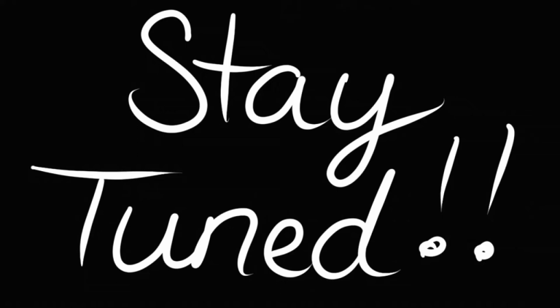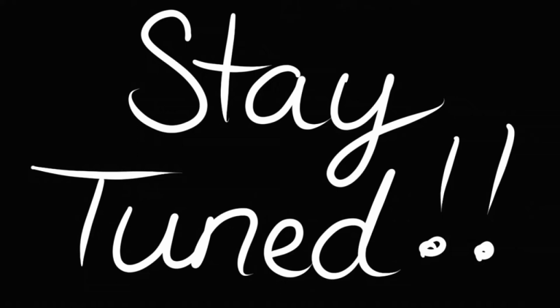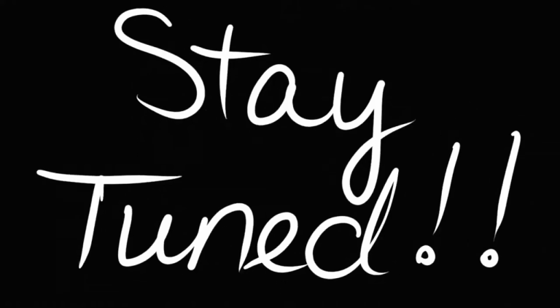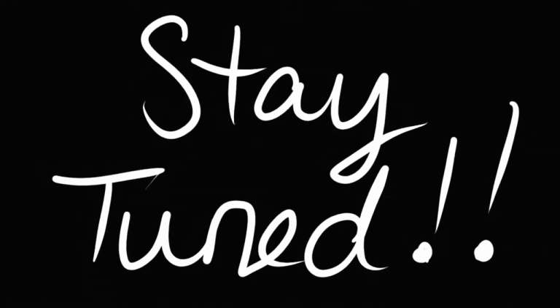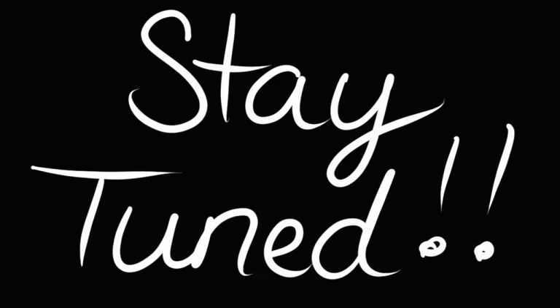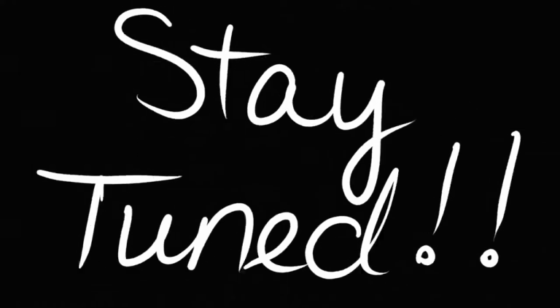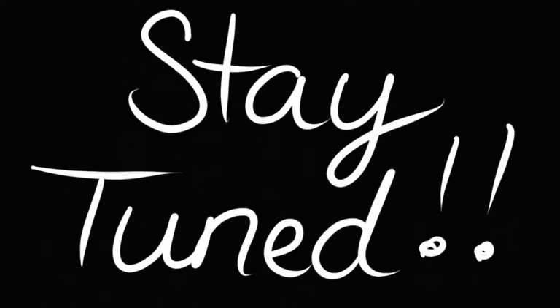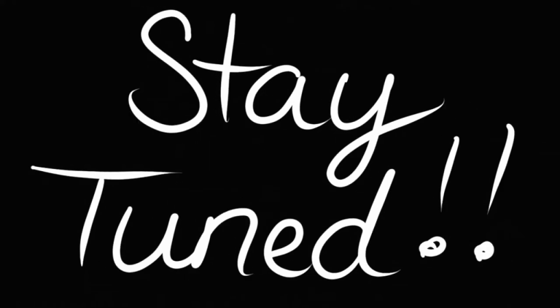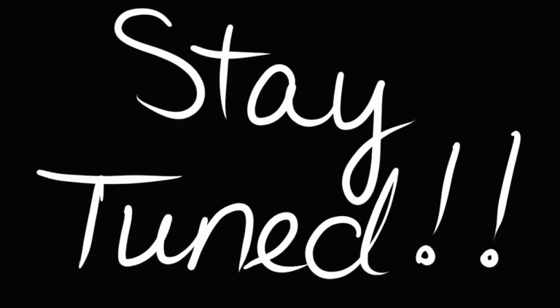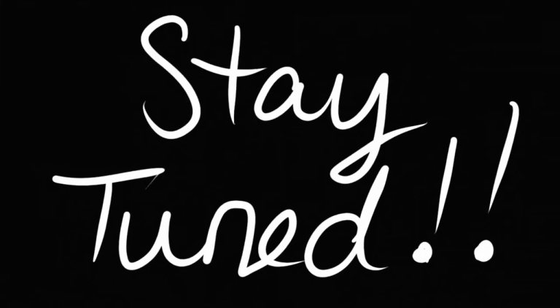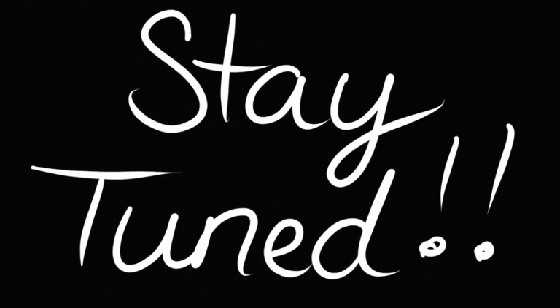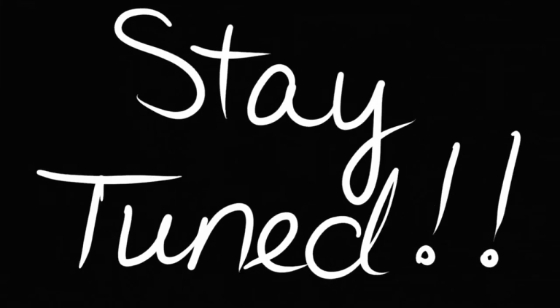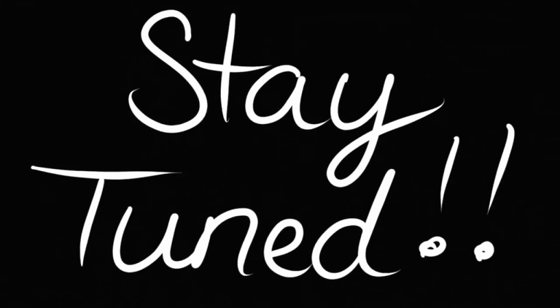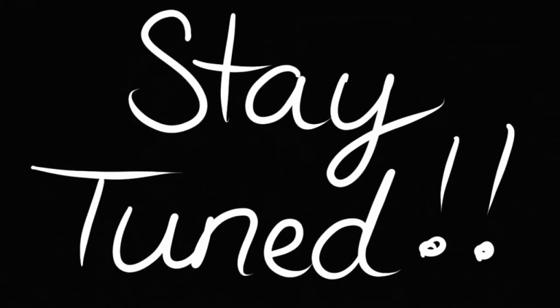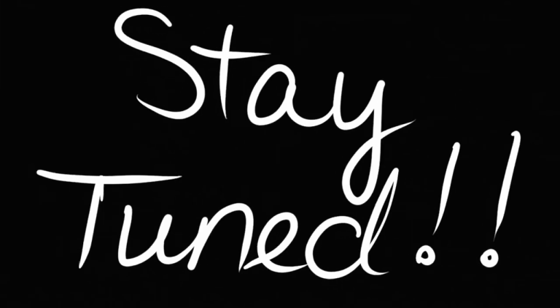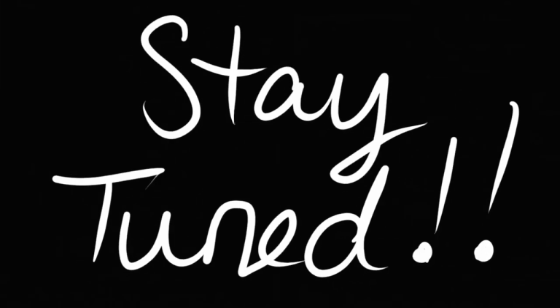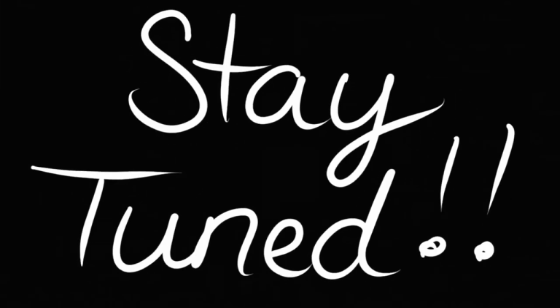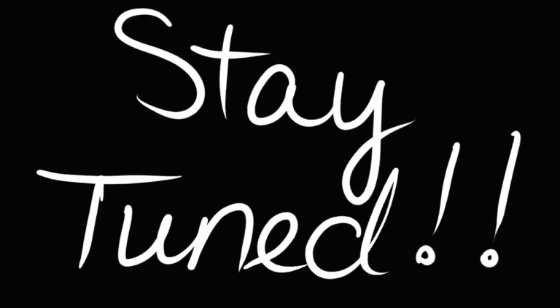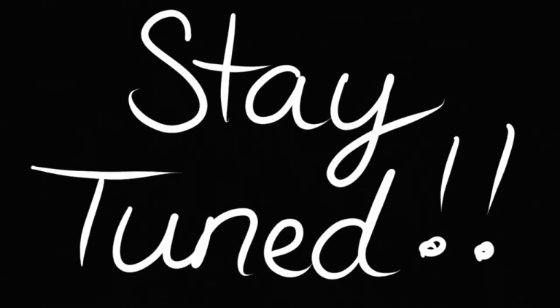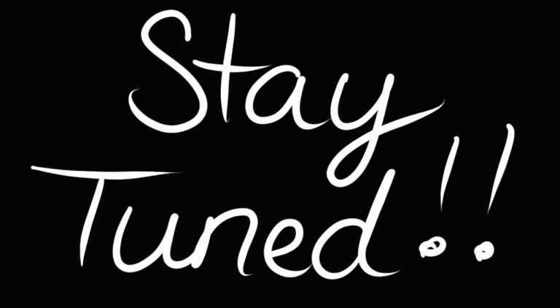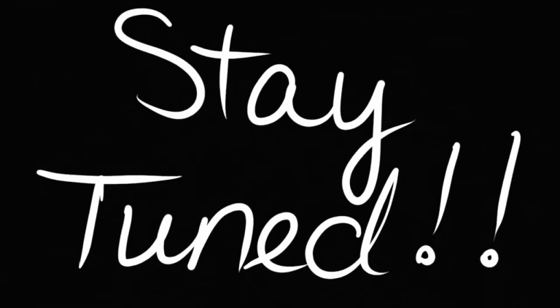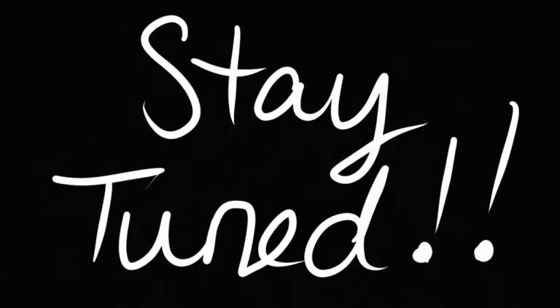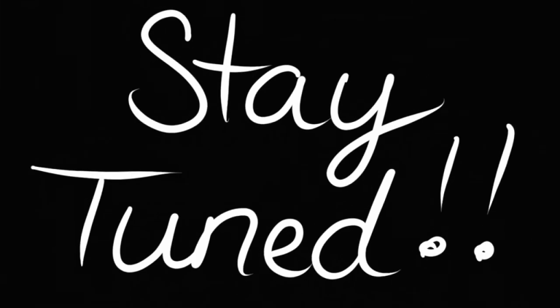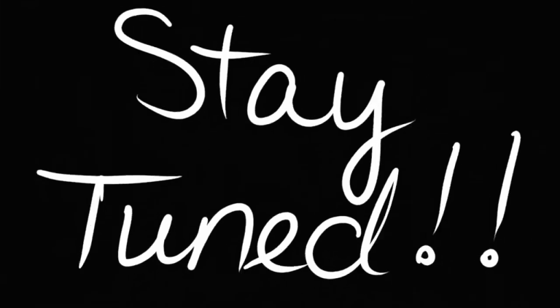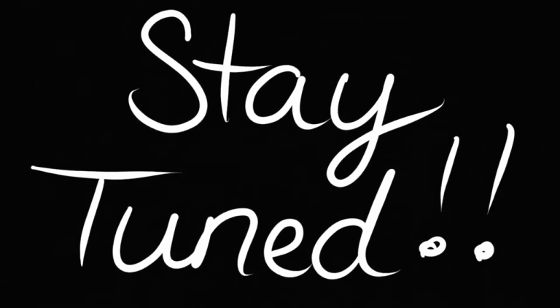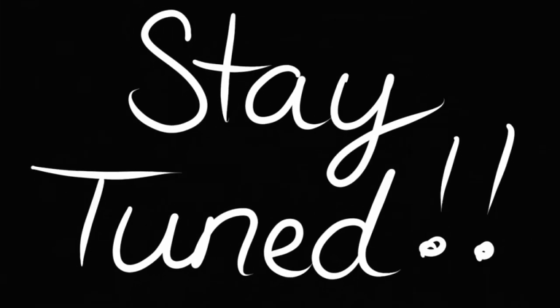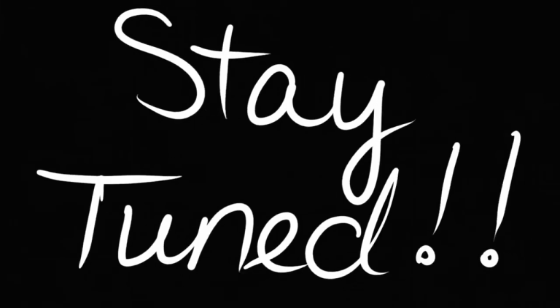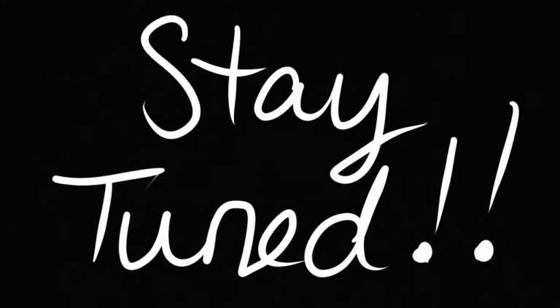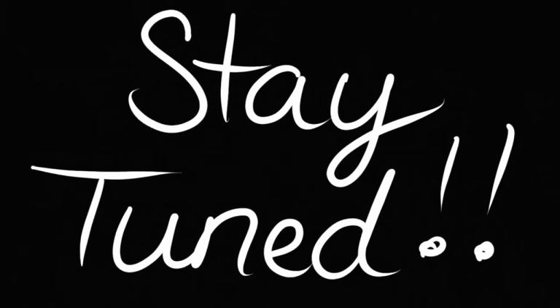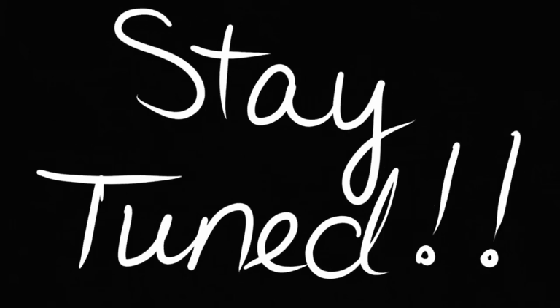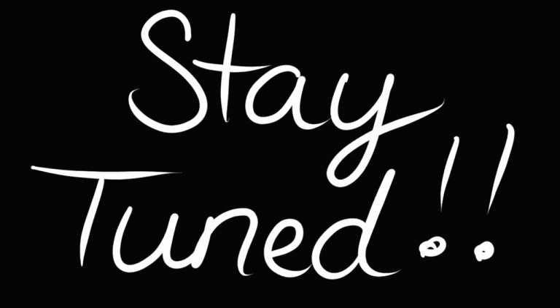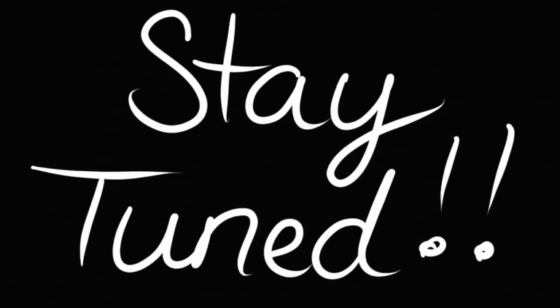Stay tuned until the end of the video for a very important announcement. You are not gonna want to miss this.